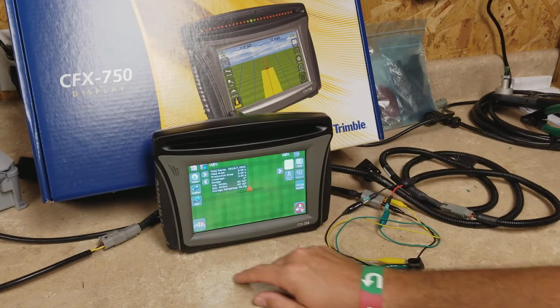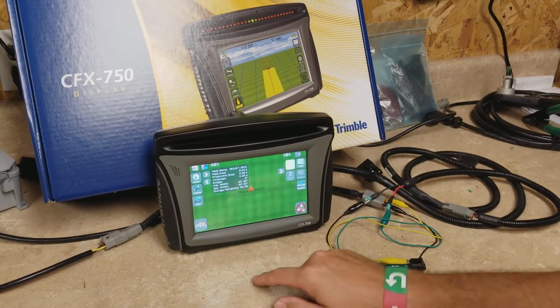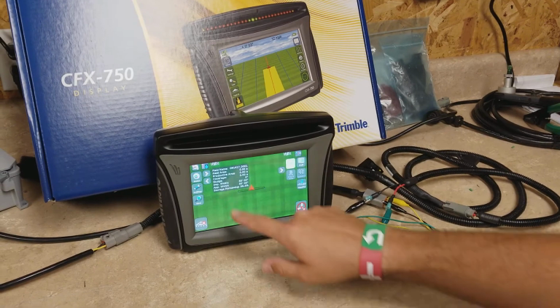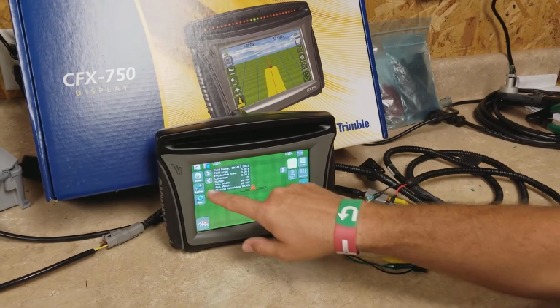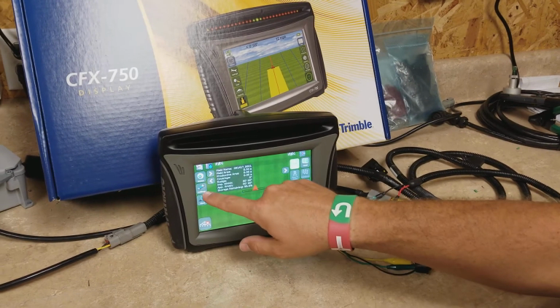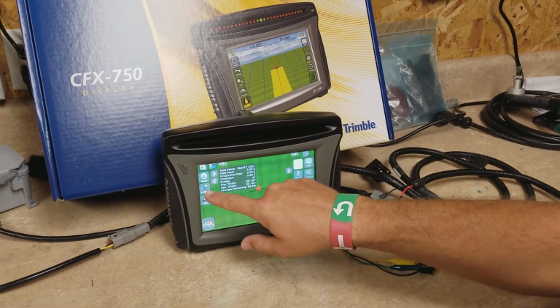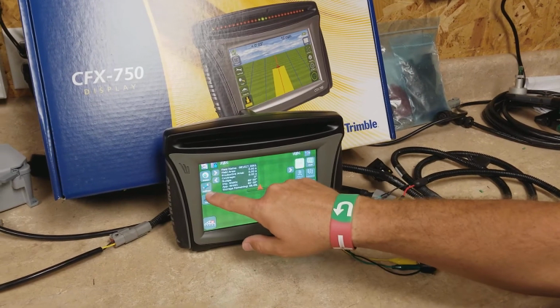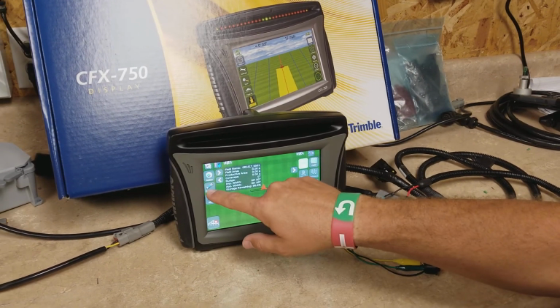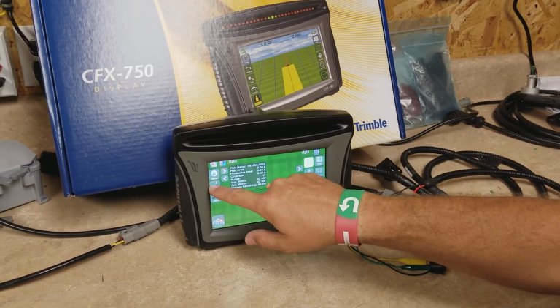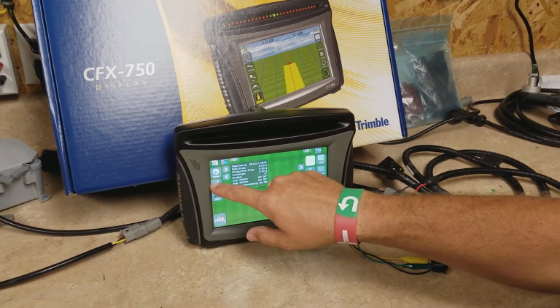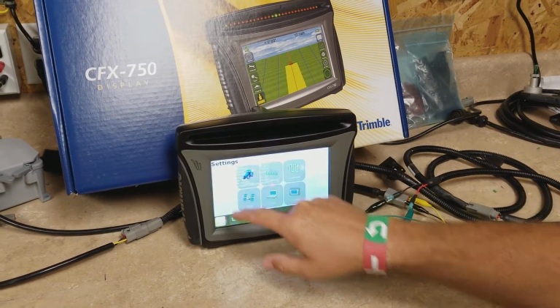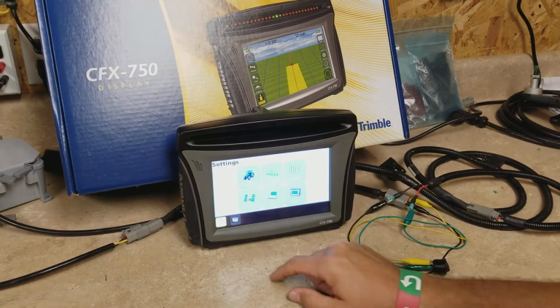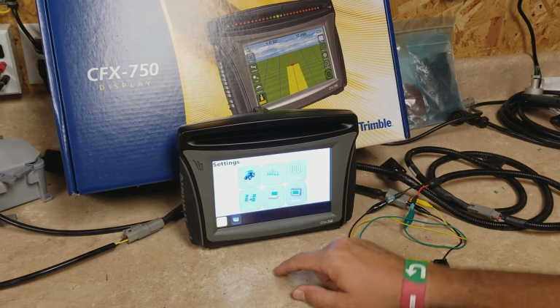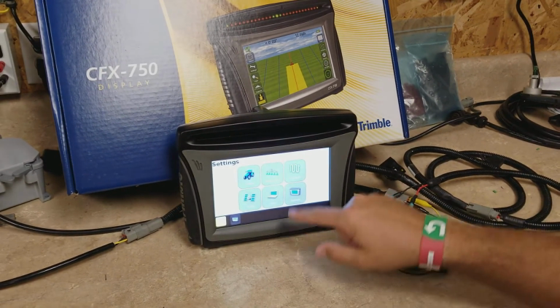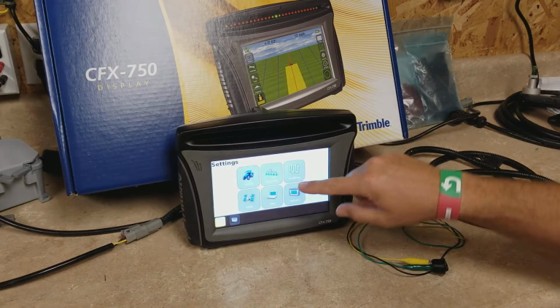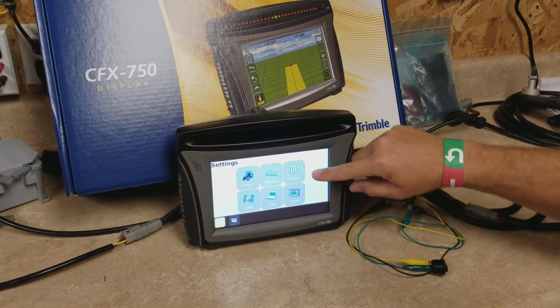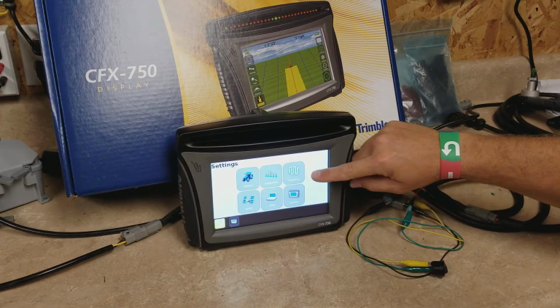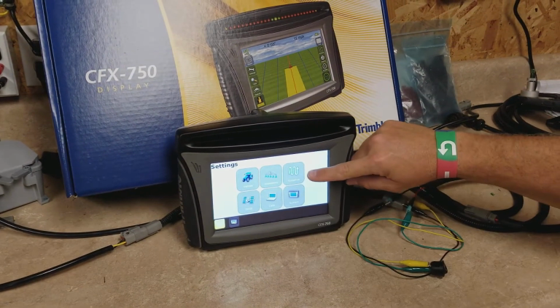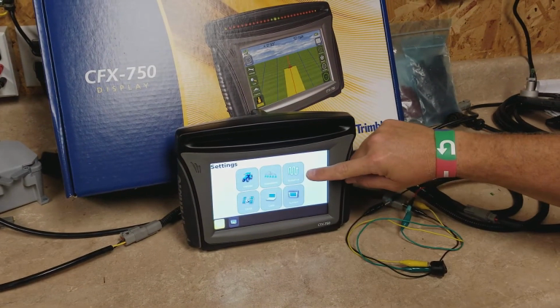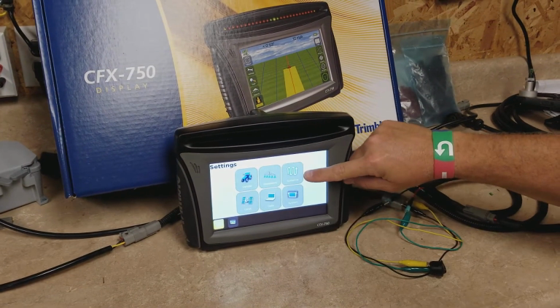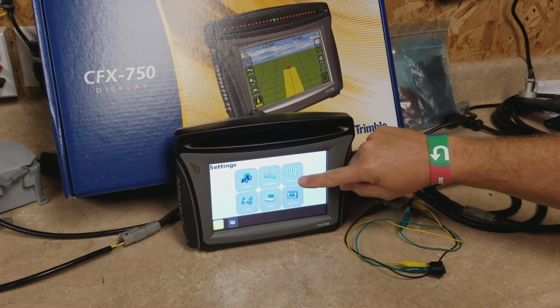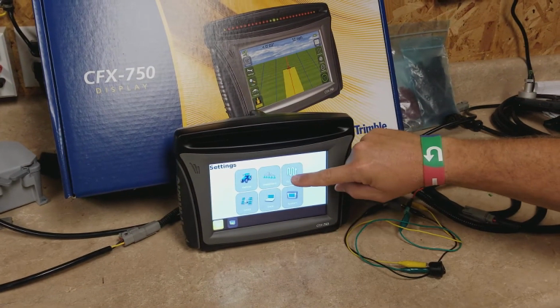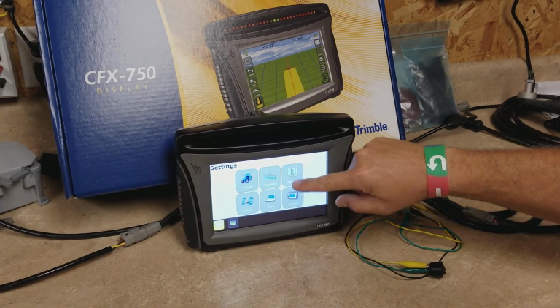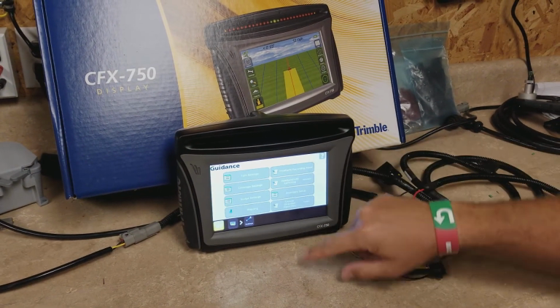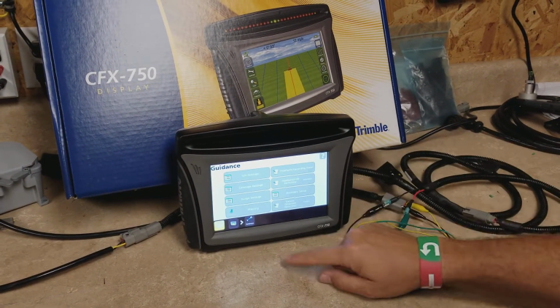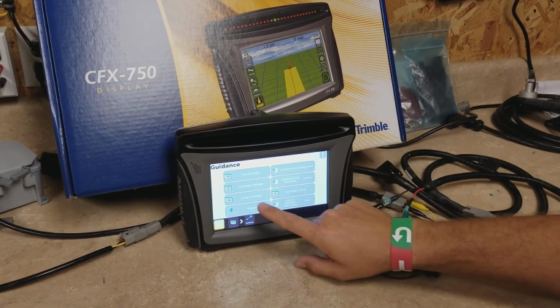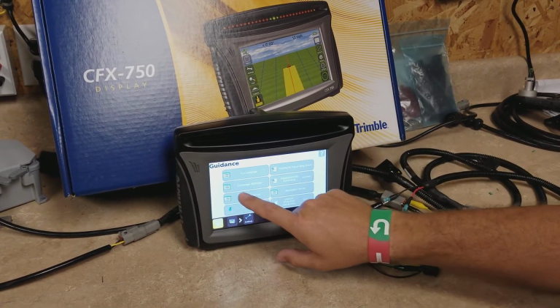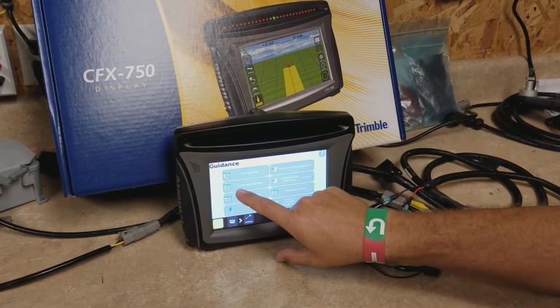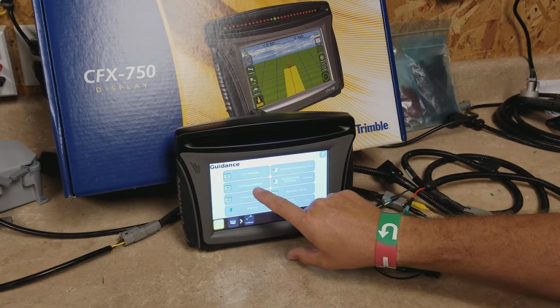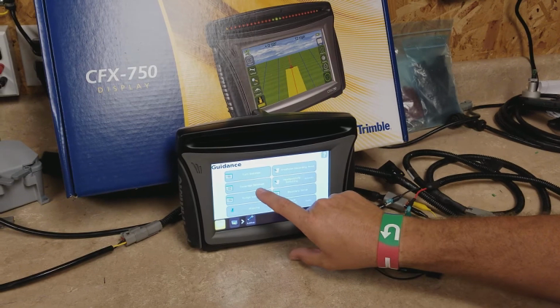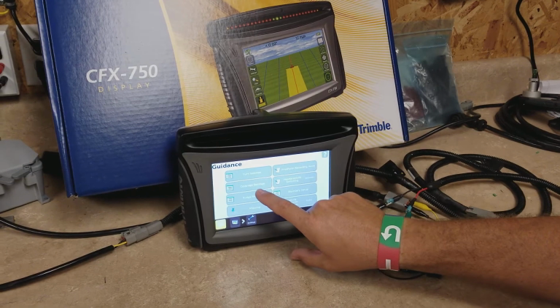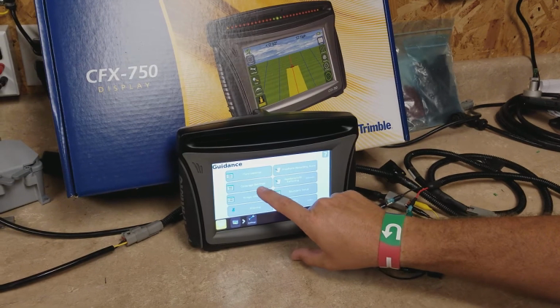Let me show you how to set up the display for that. We're going to go into our settings, then go to guidance and then coverage settings.